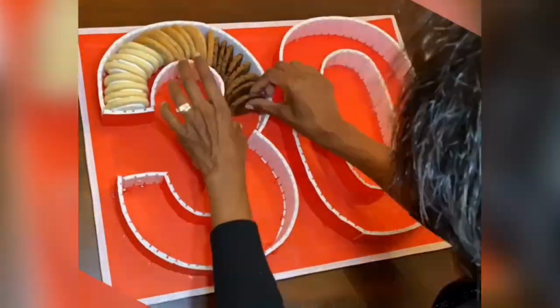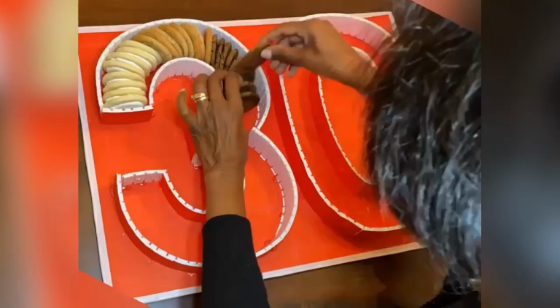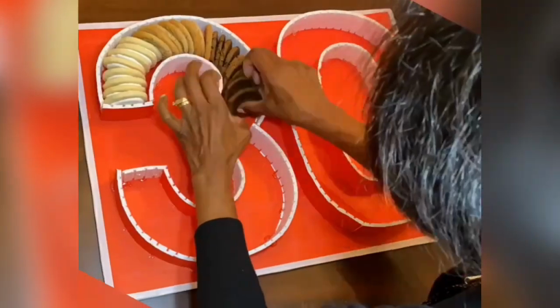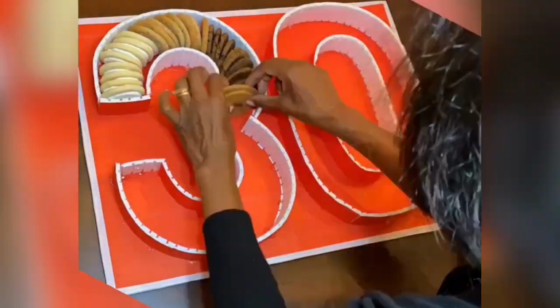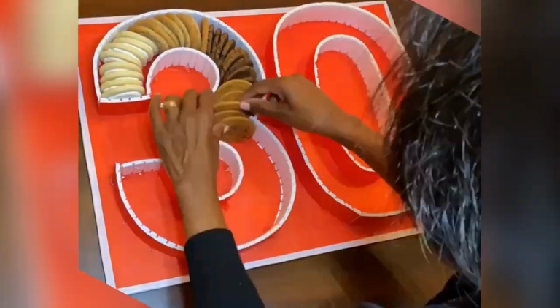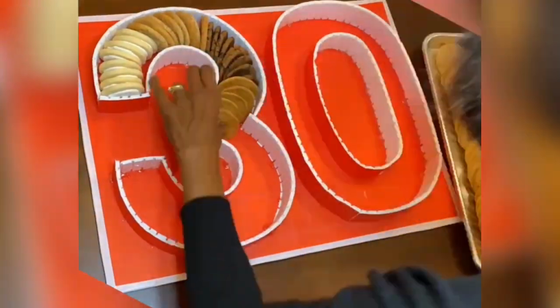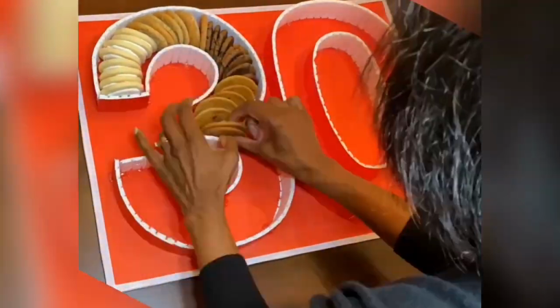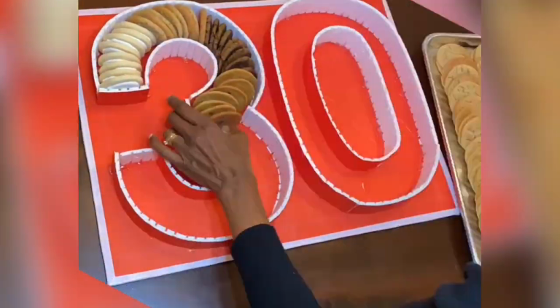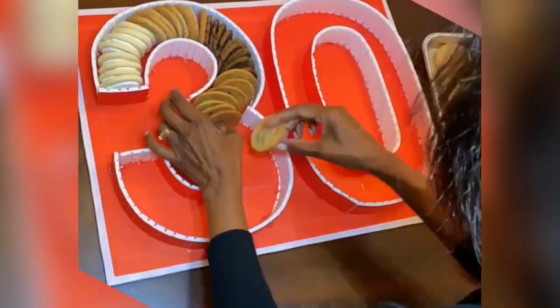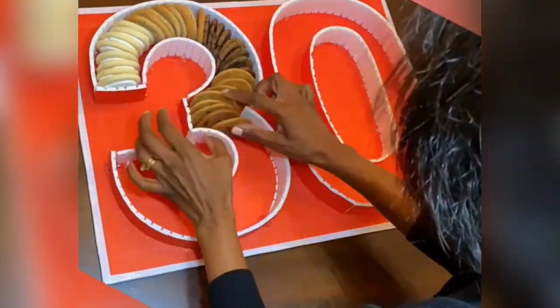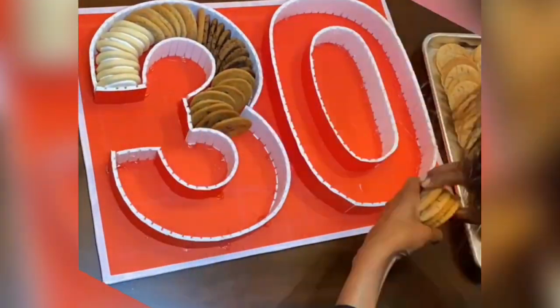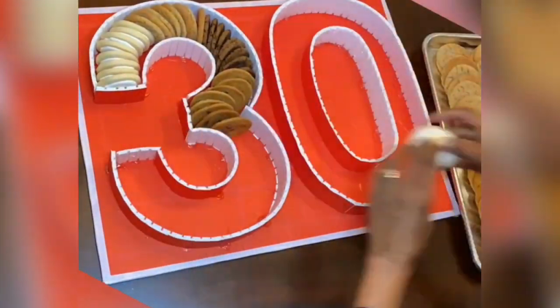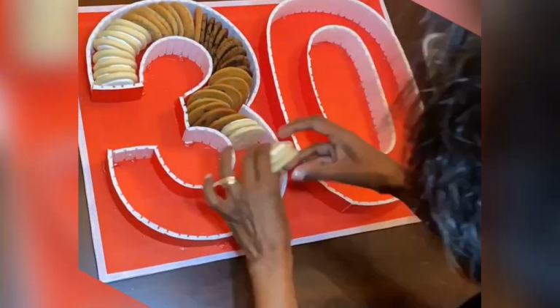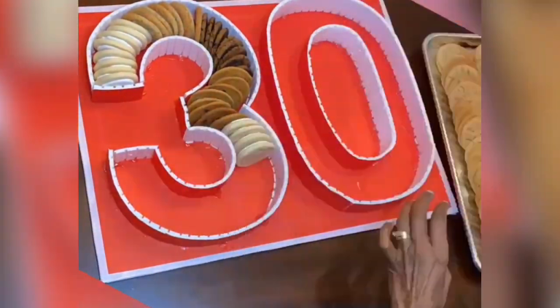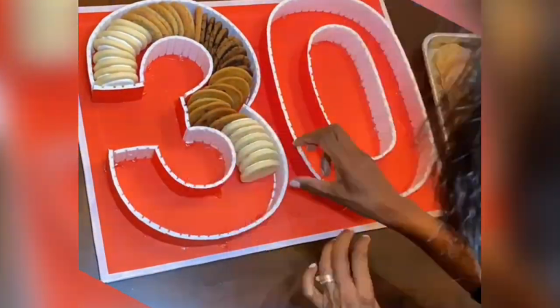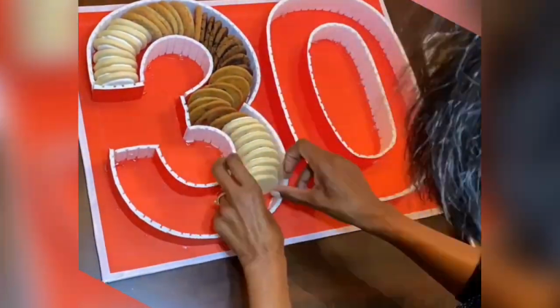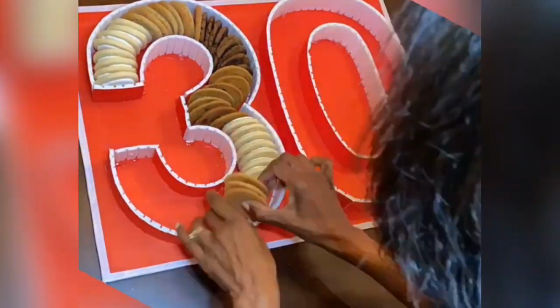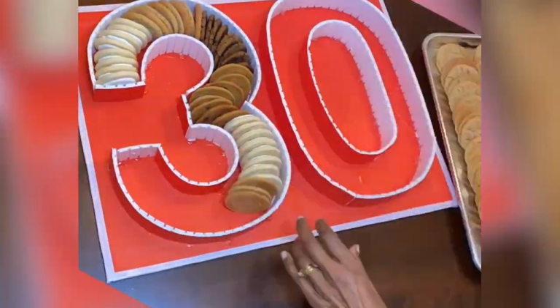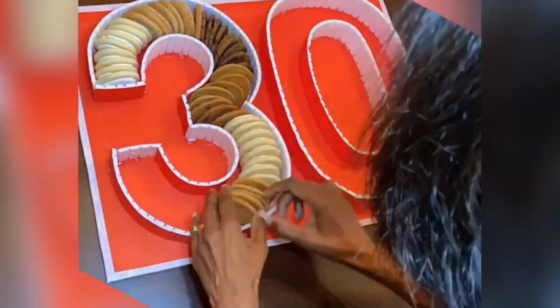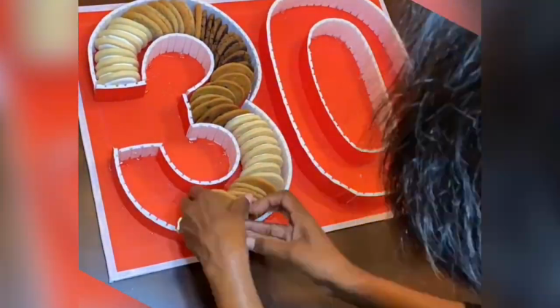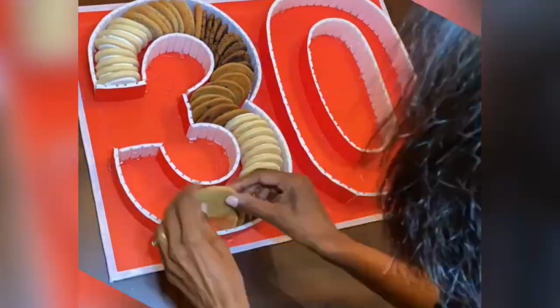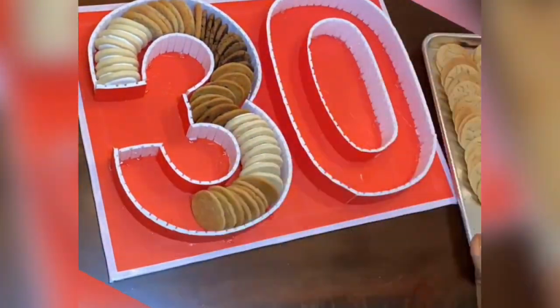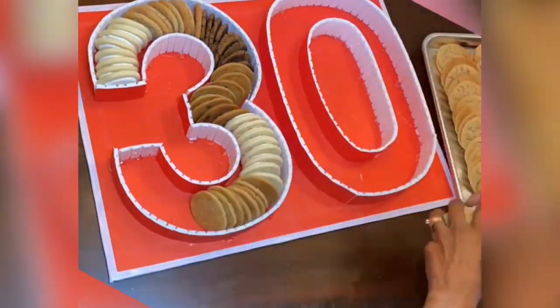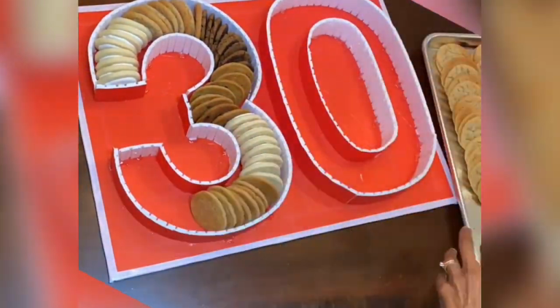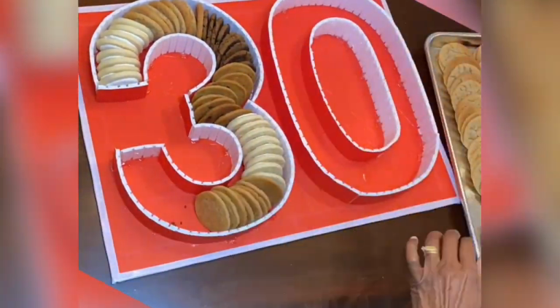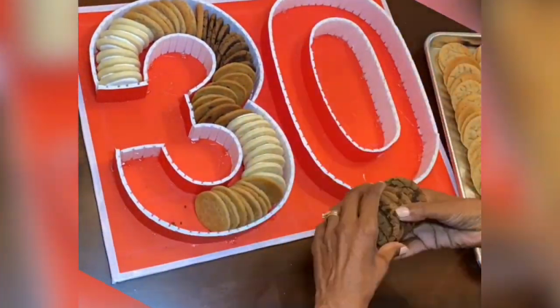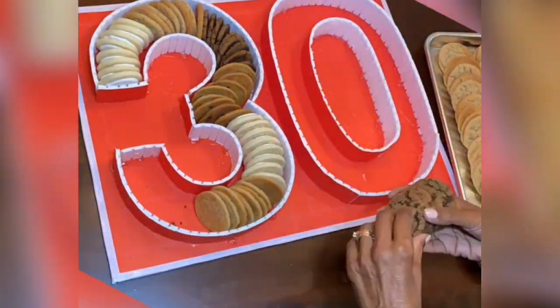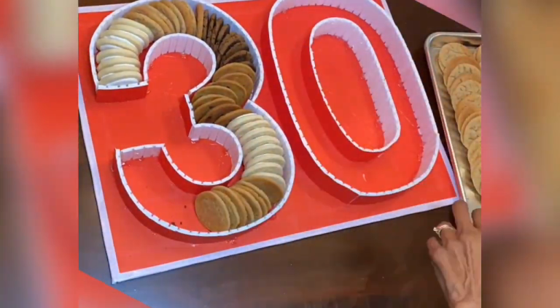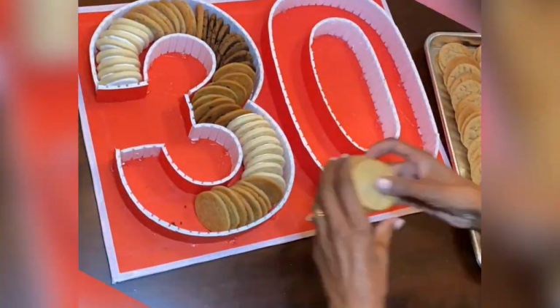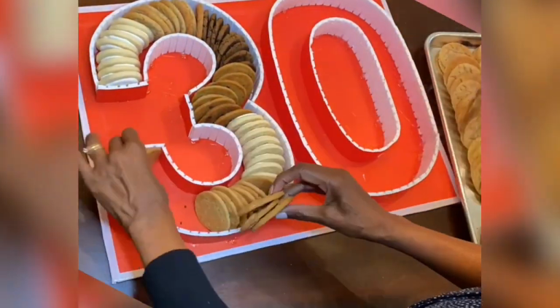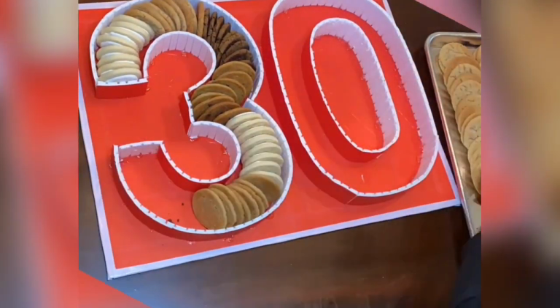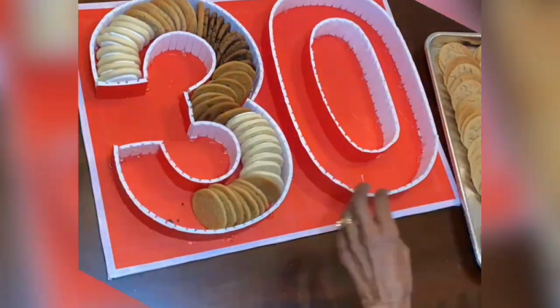Once completed, I turned it over to my wife, the baker, to create the cookies that will complete this unique tray.